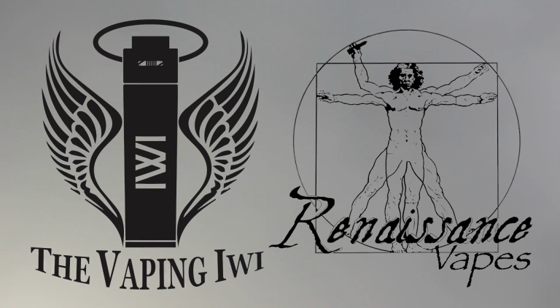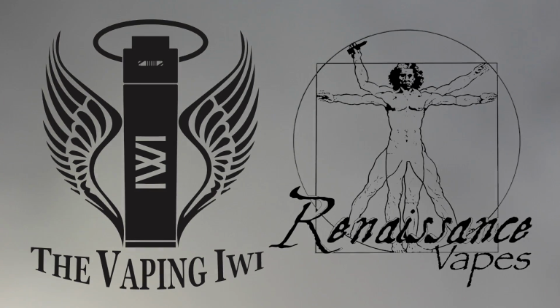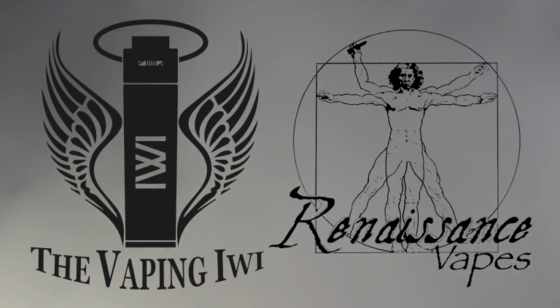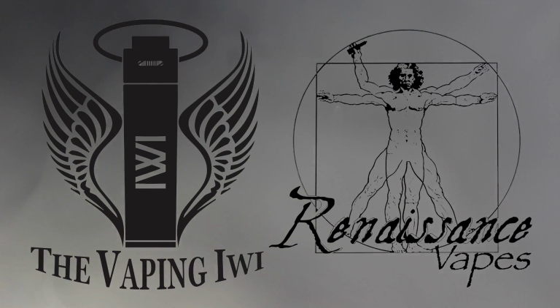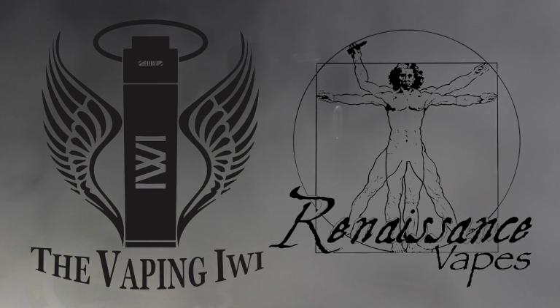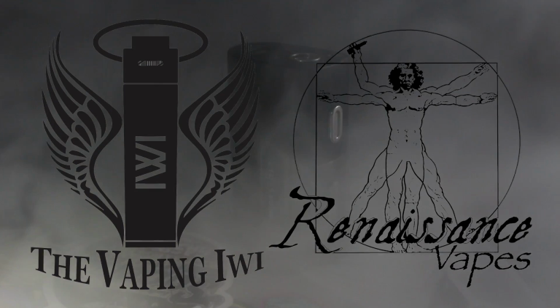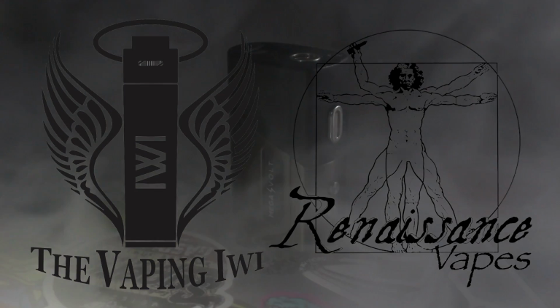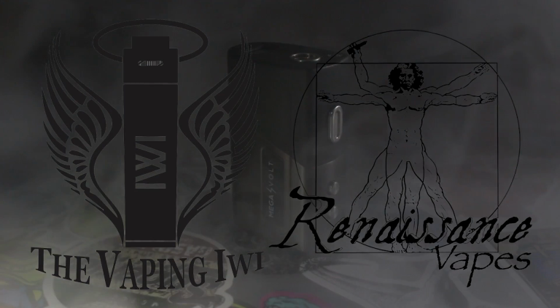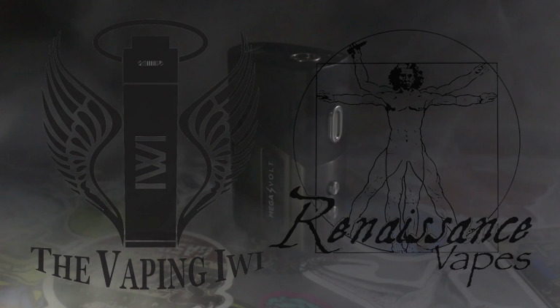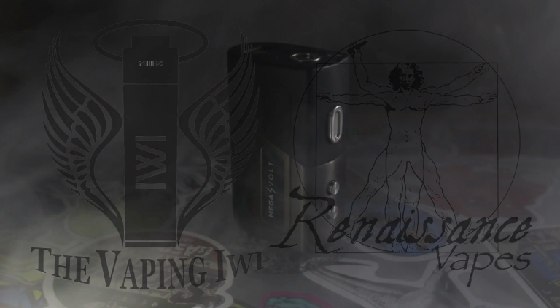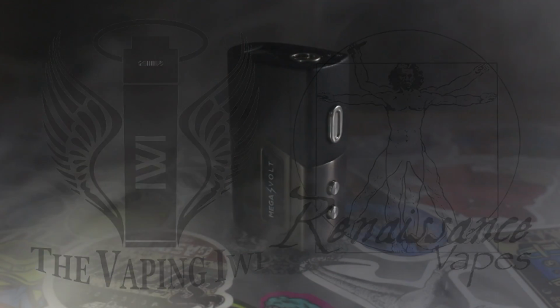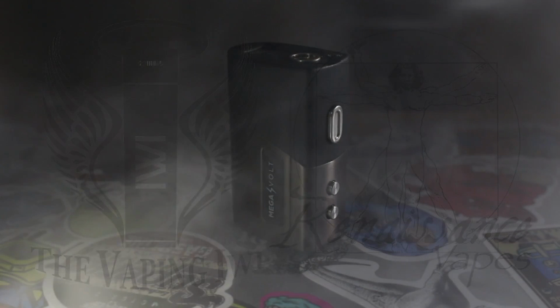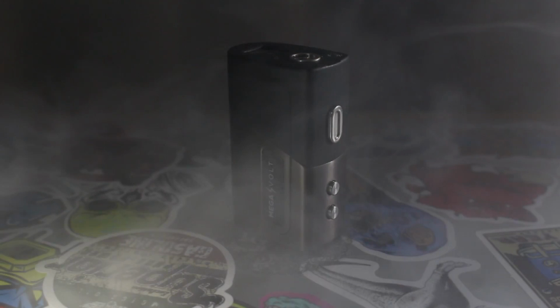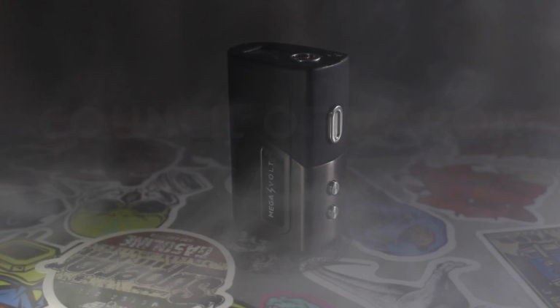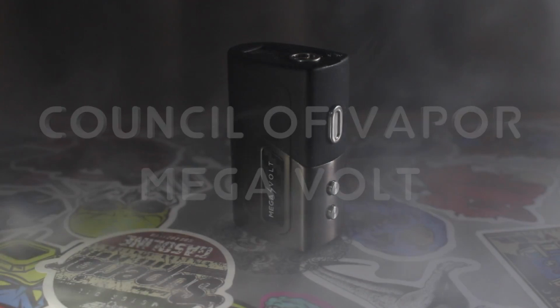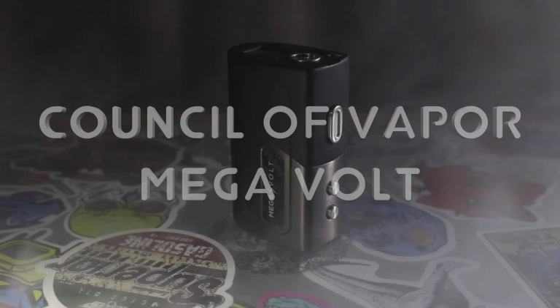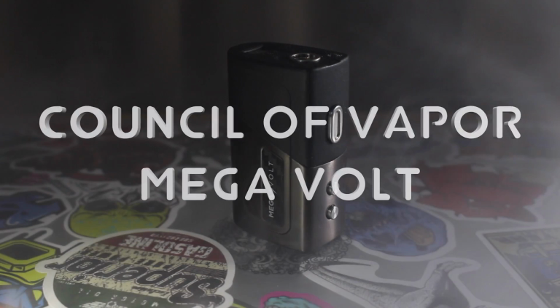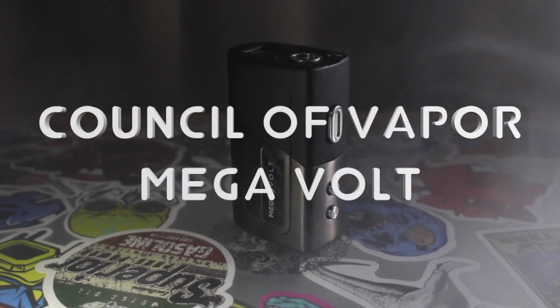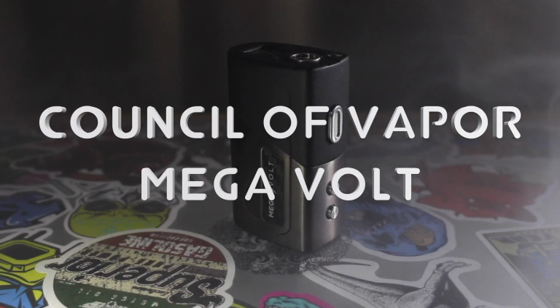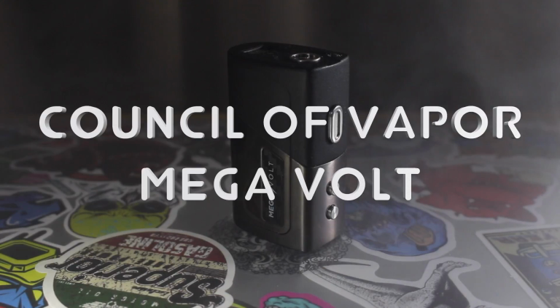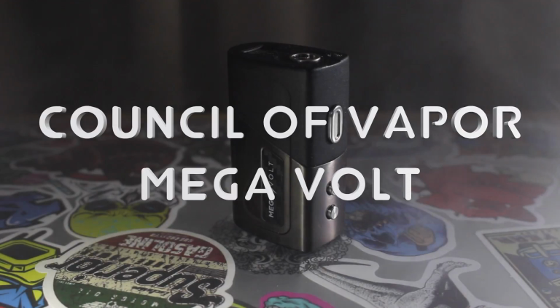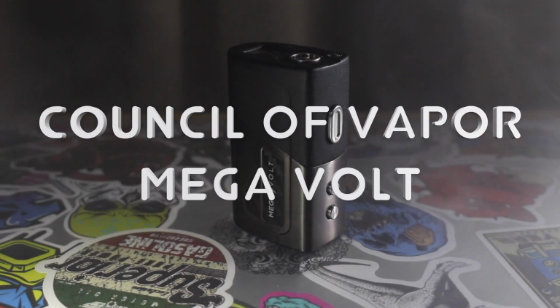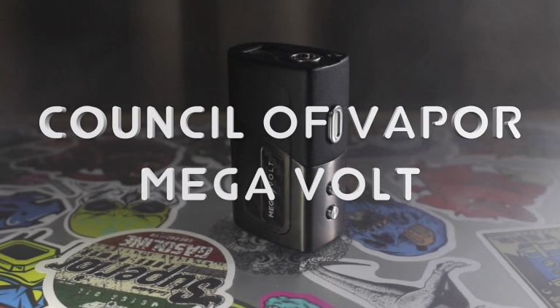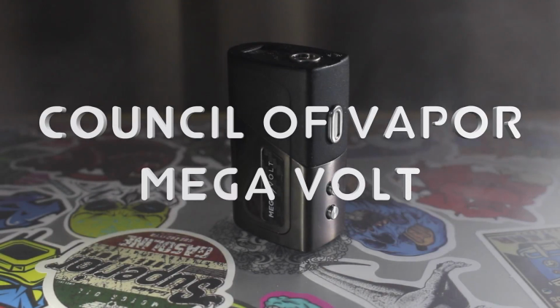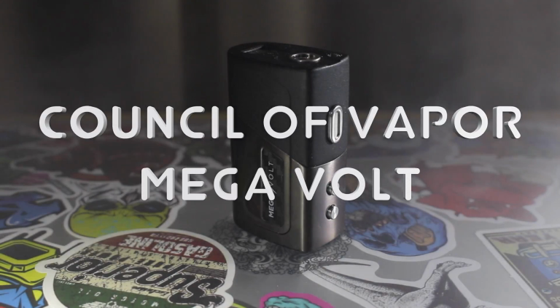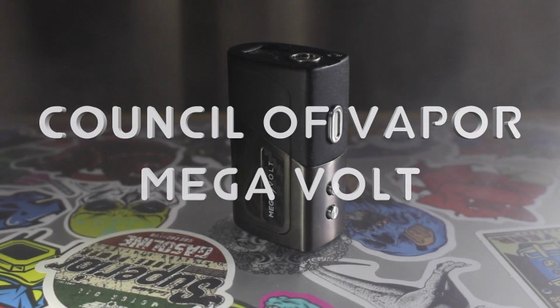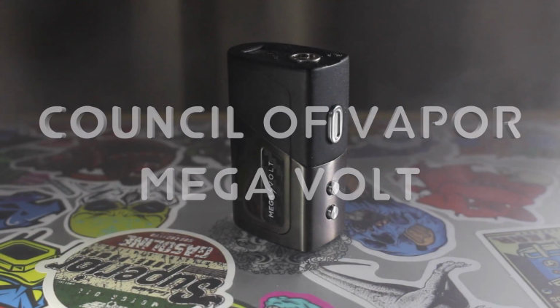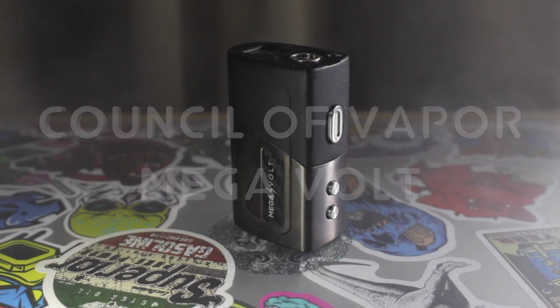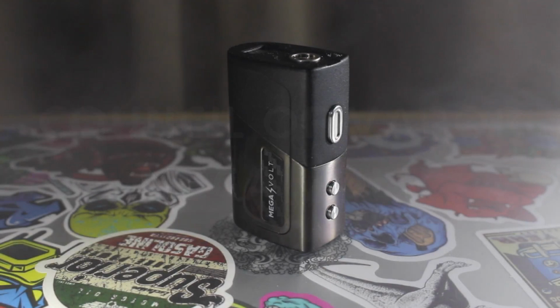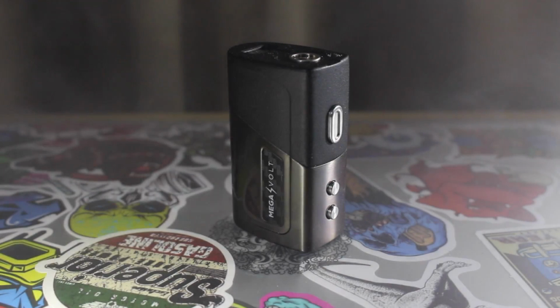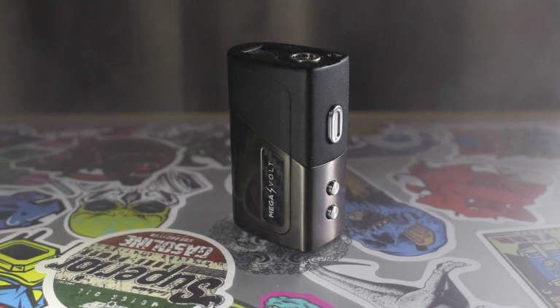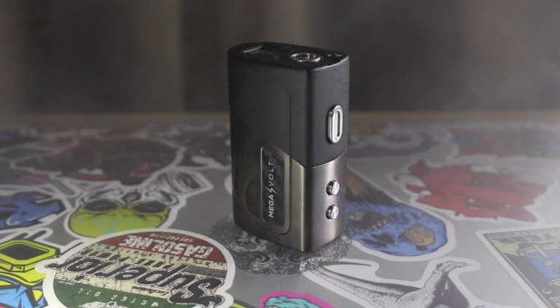Hello ladies and gents, Tom here from the Vaping Iwi. This is just going to be a quick review and look at the Council of Vapor Mega Vault.